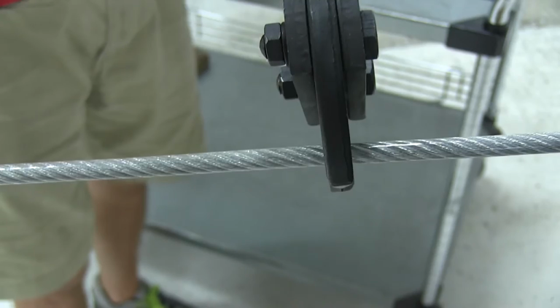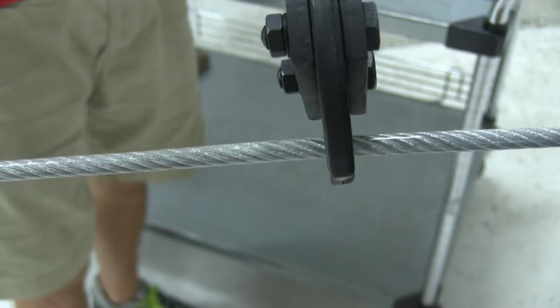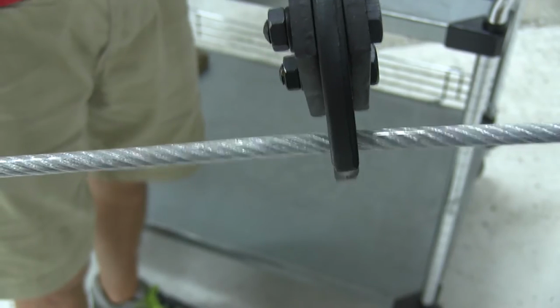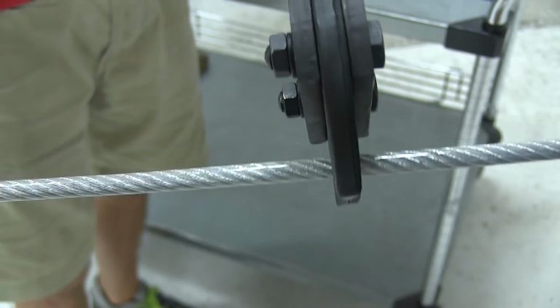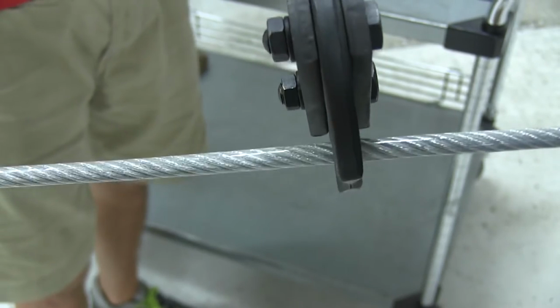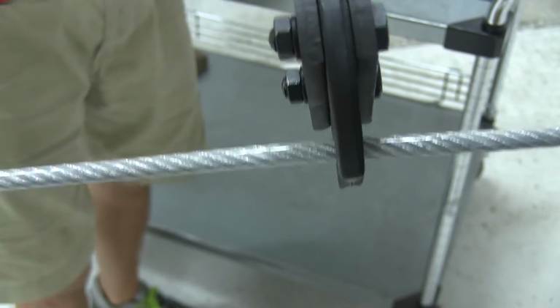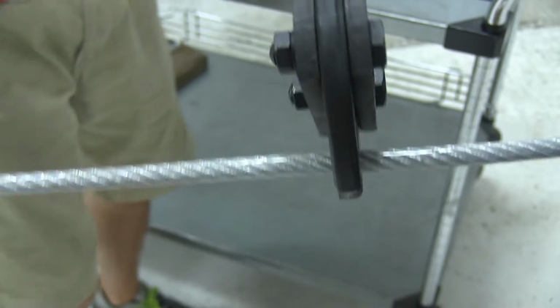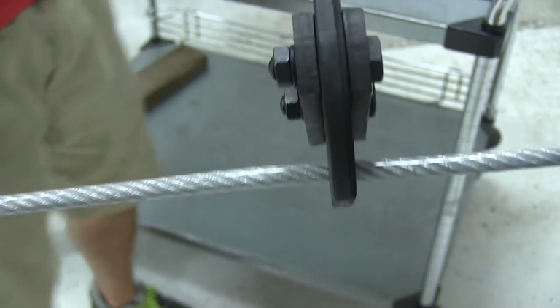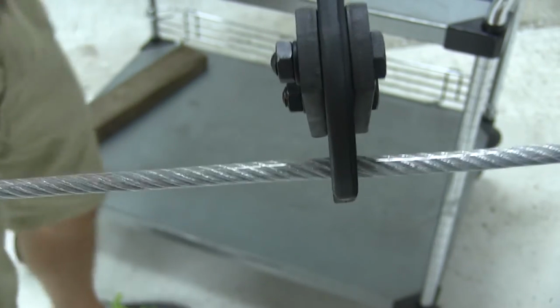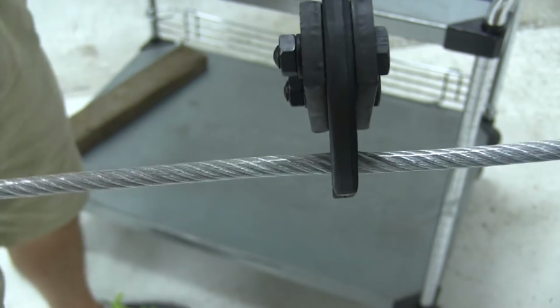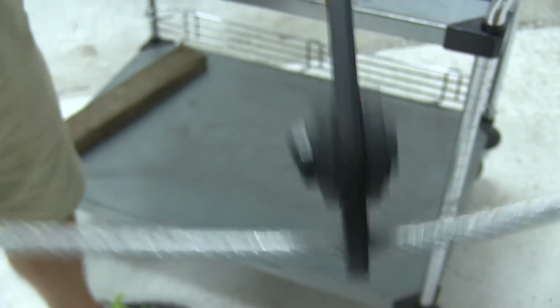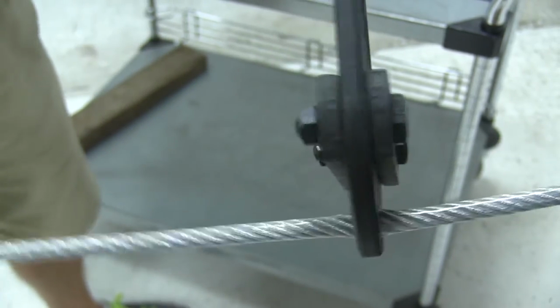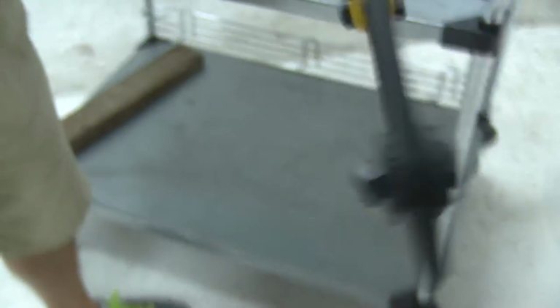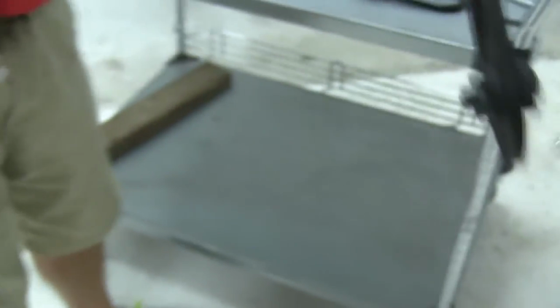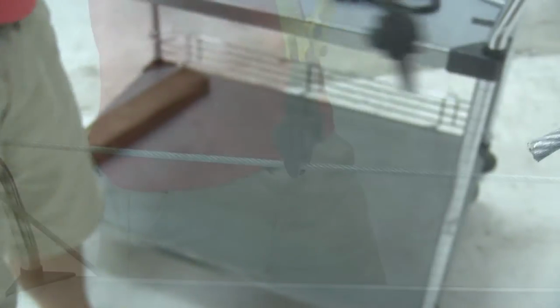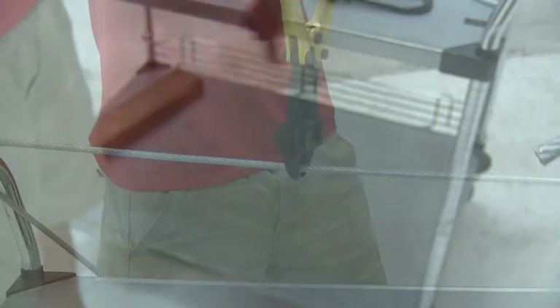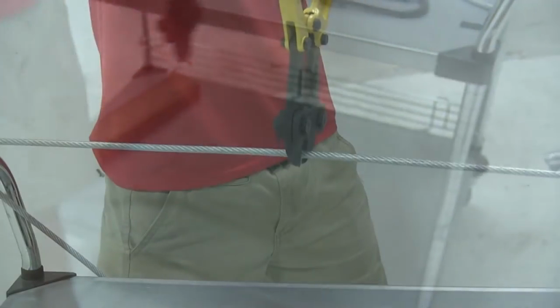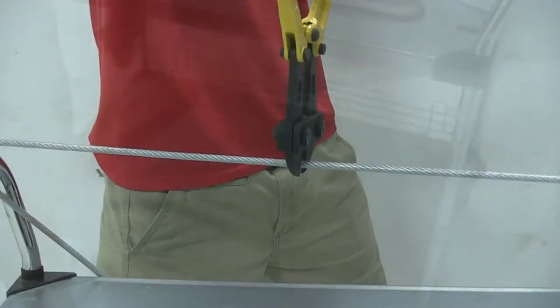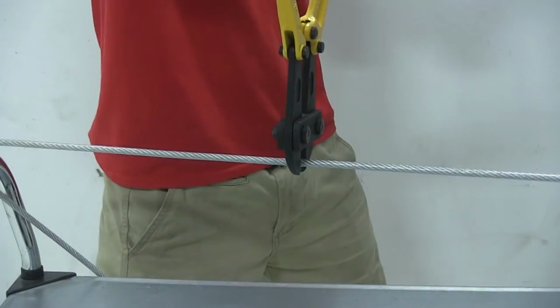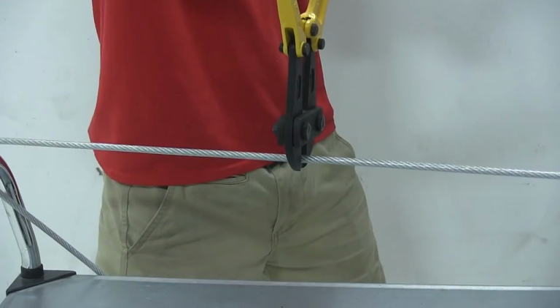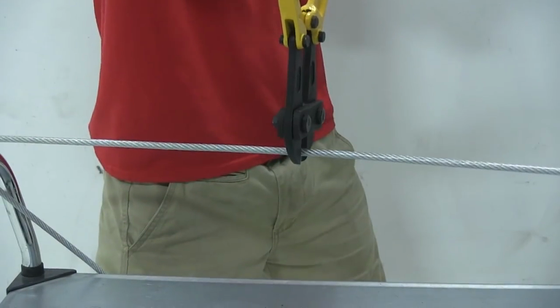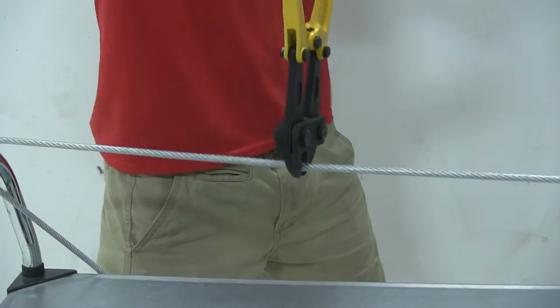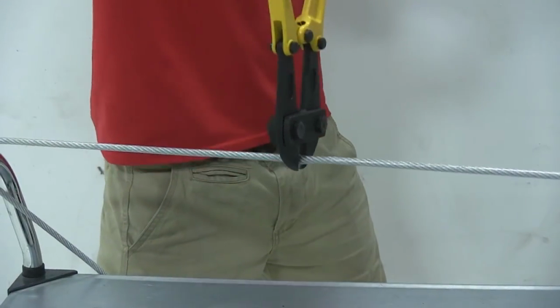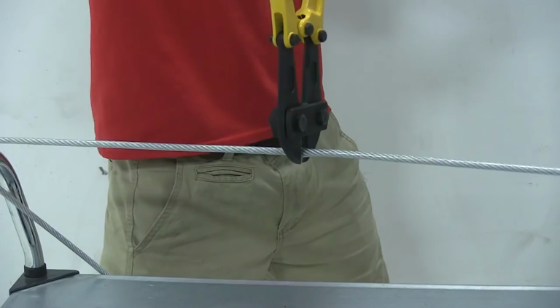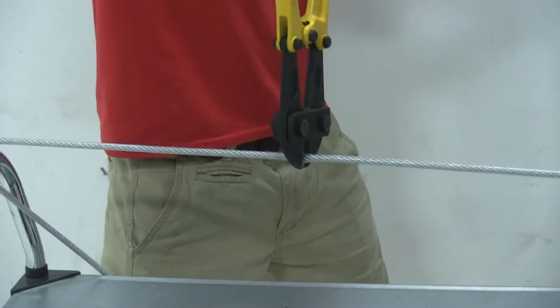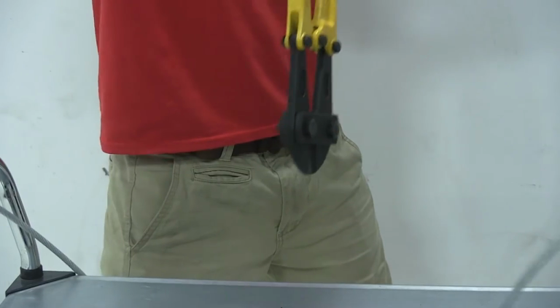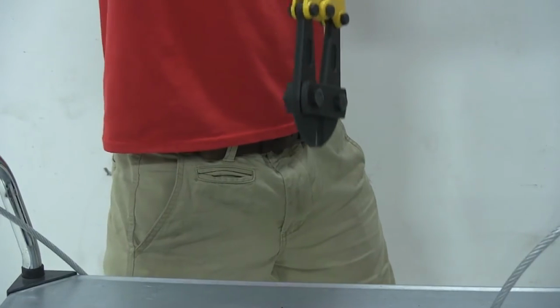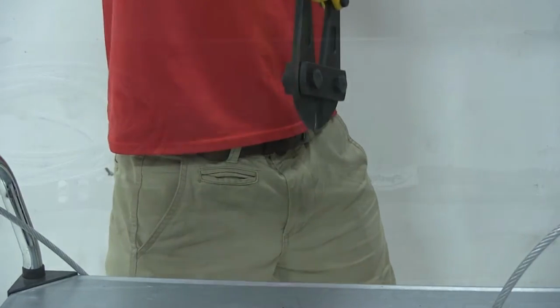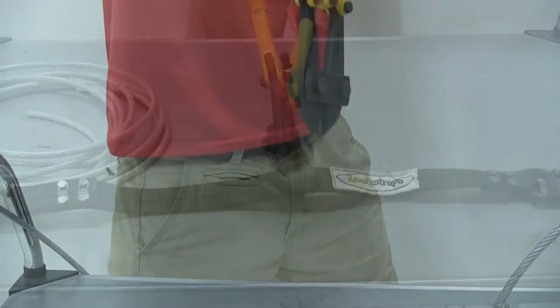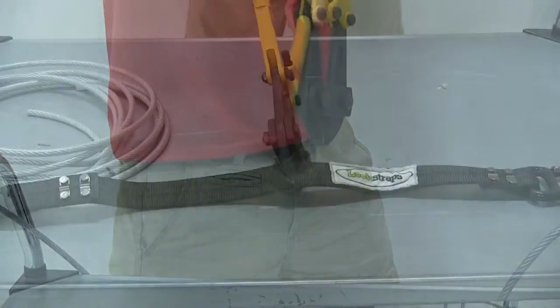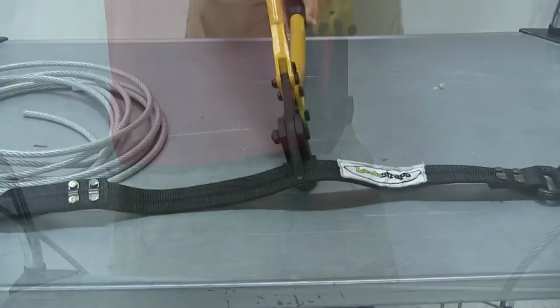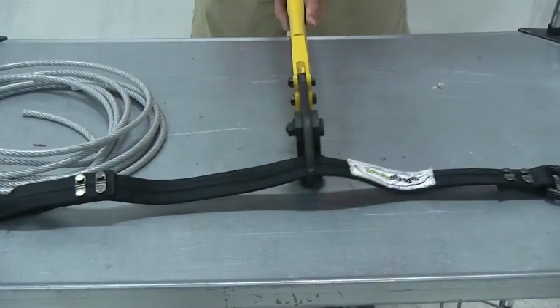Here we have a pair of bolt cutters, and we're going to show you how quickly and easily it is to snip off a piece of this rubber coated steel cable.